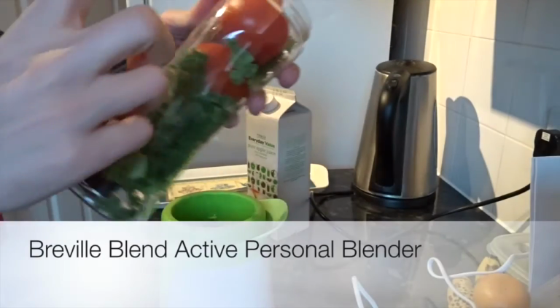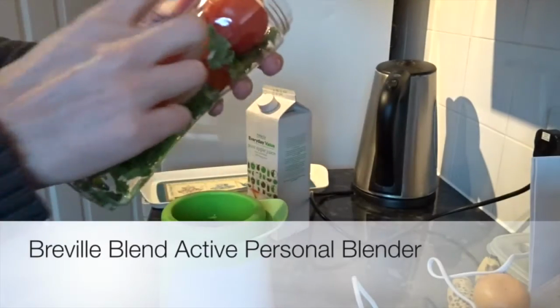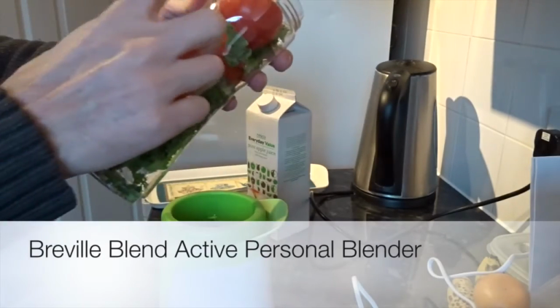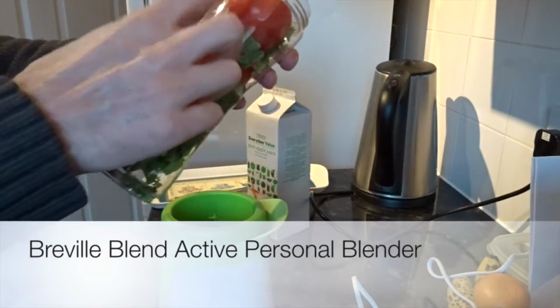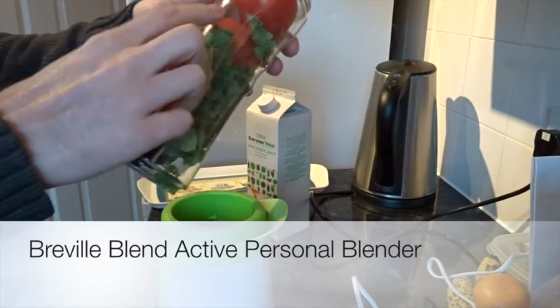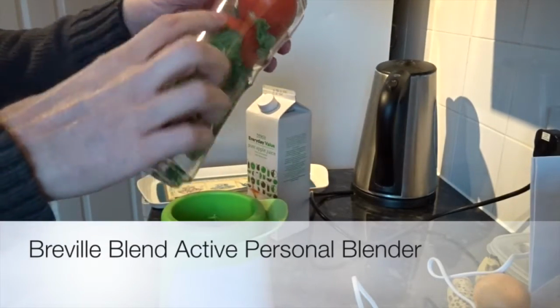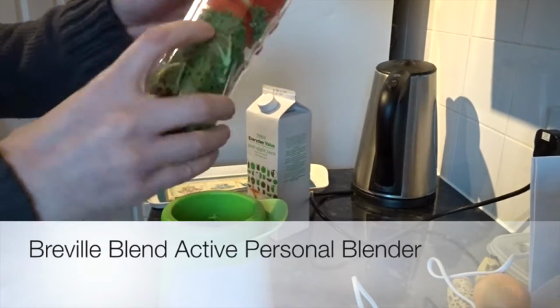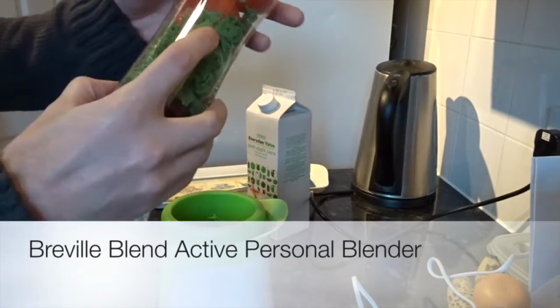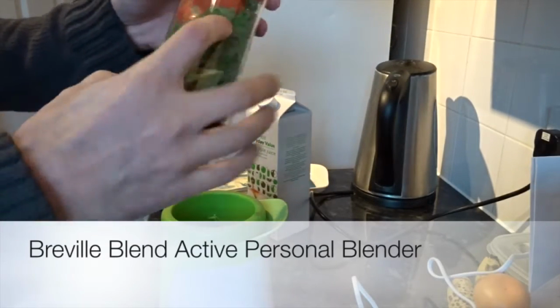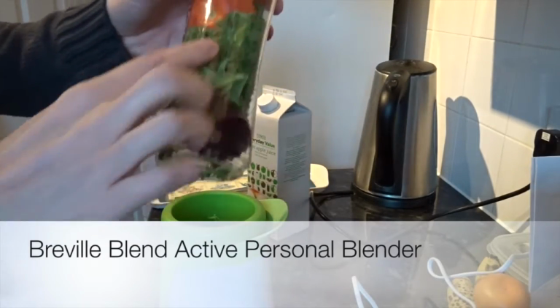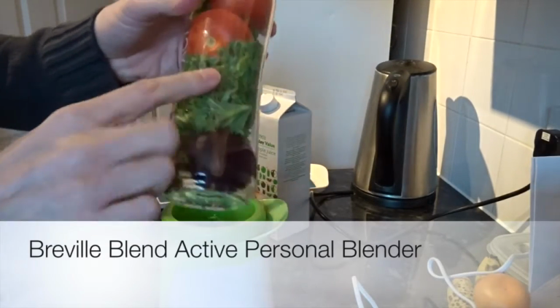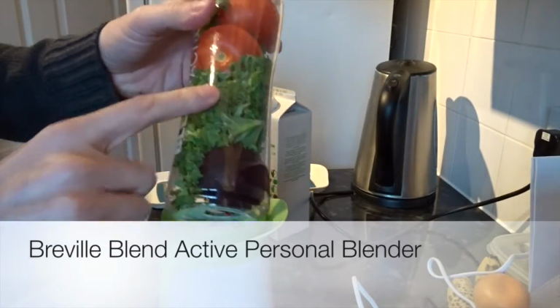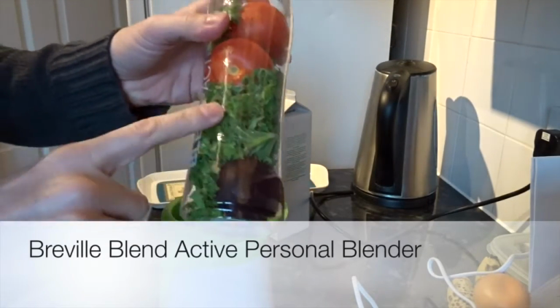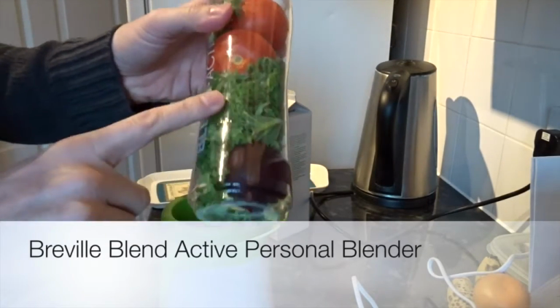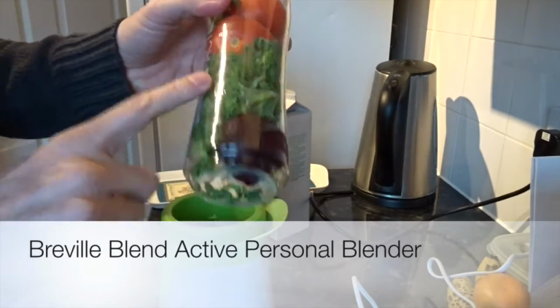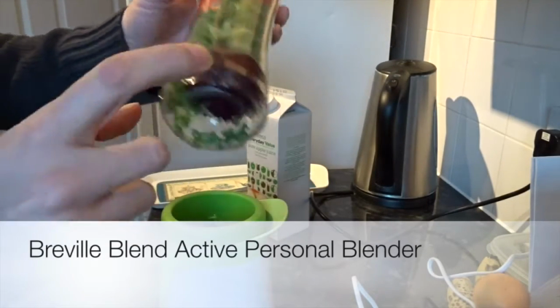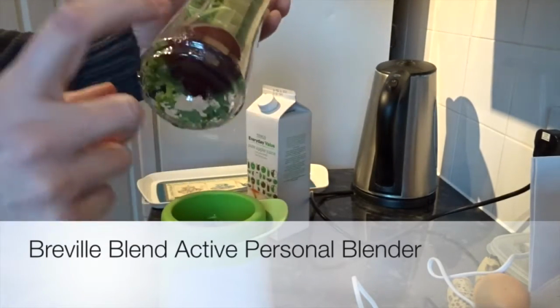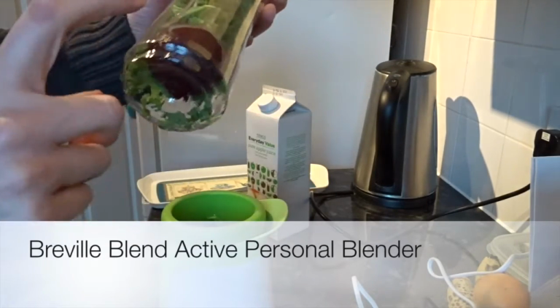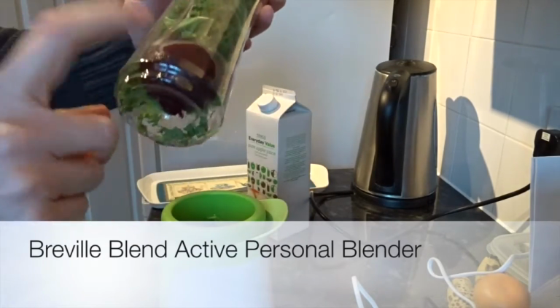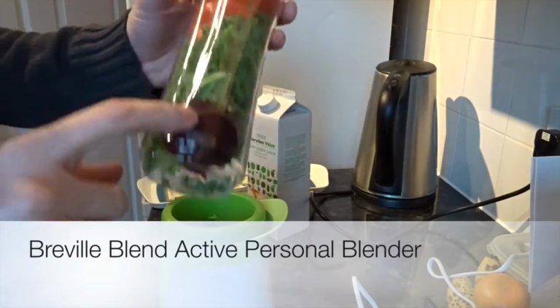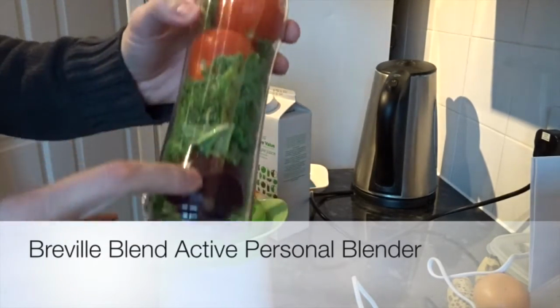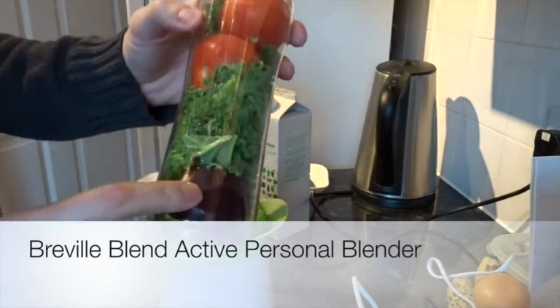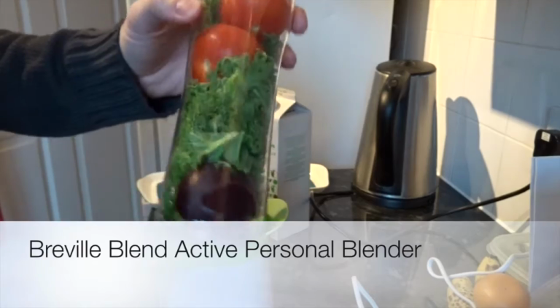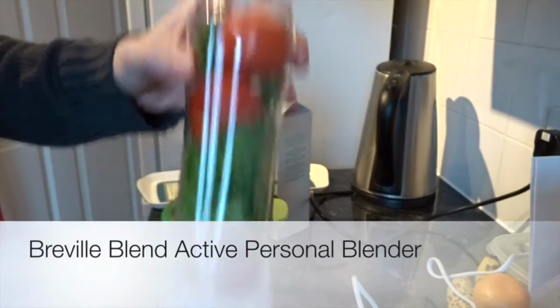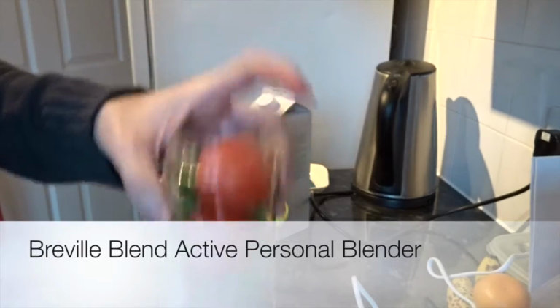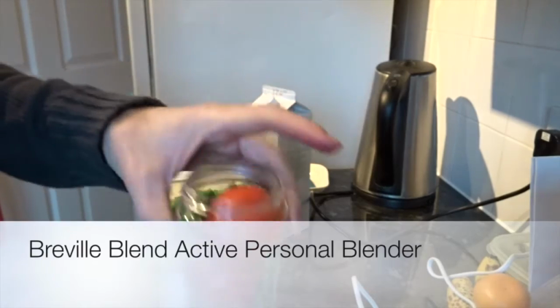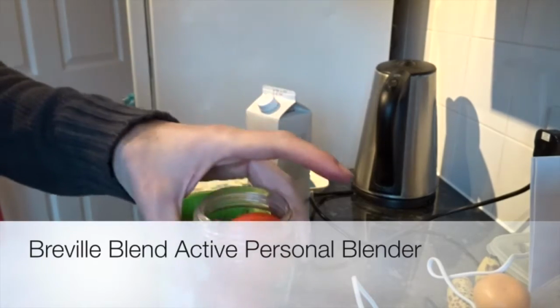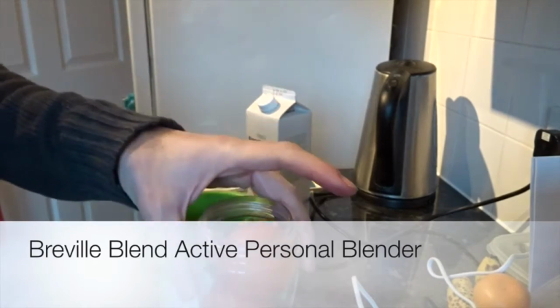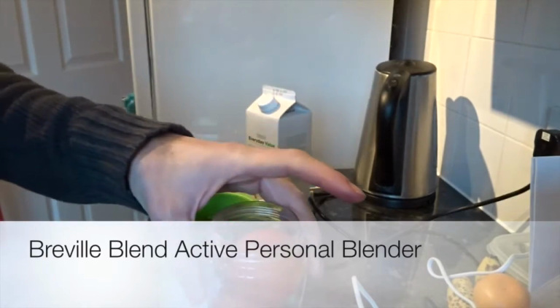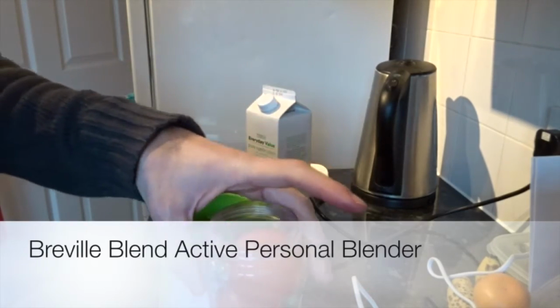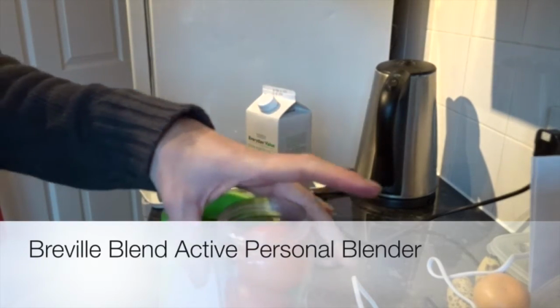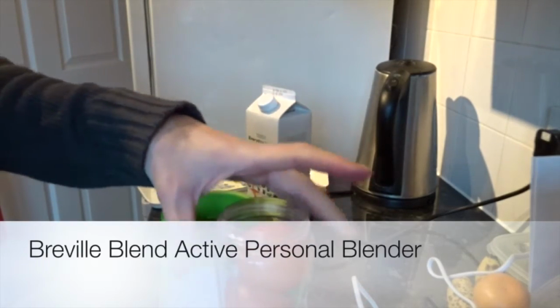So, two tomatoes, some kale and a beetroot. This is completely experimental.